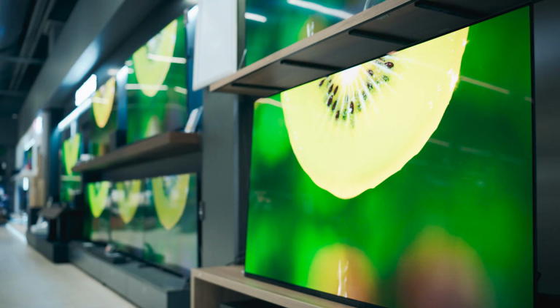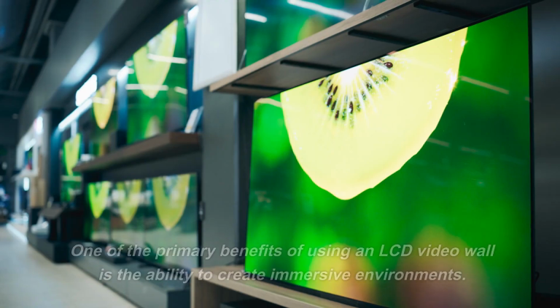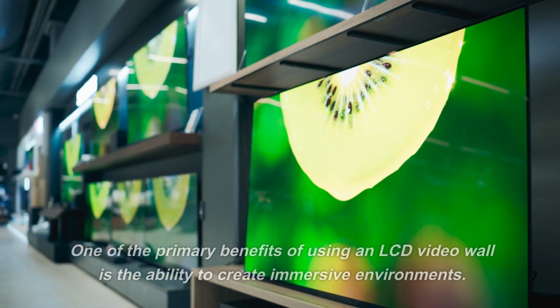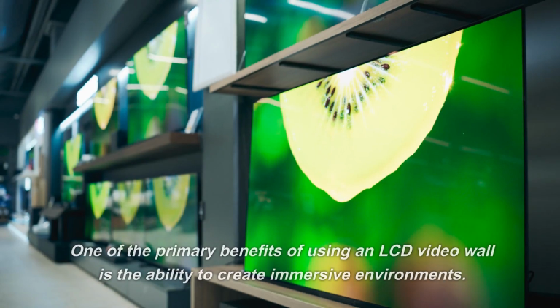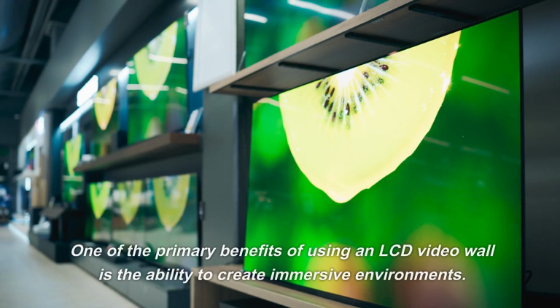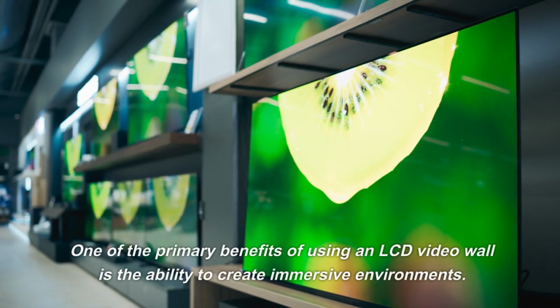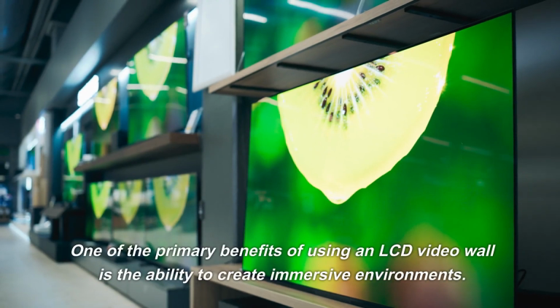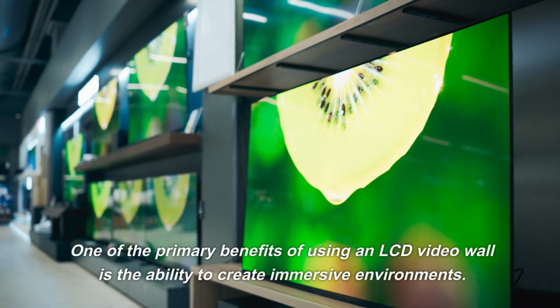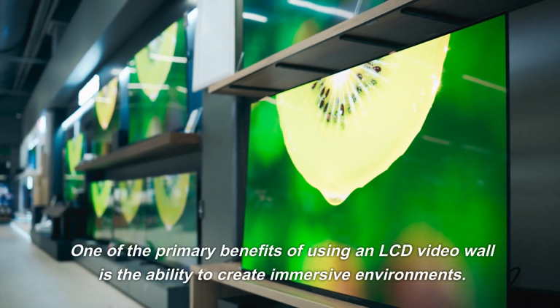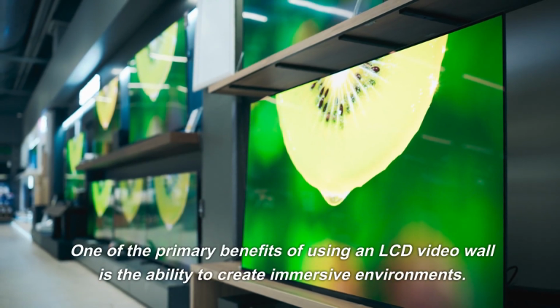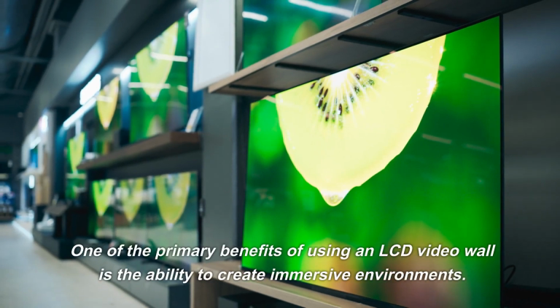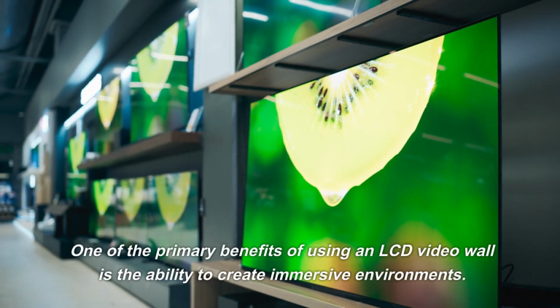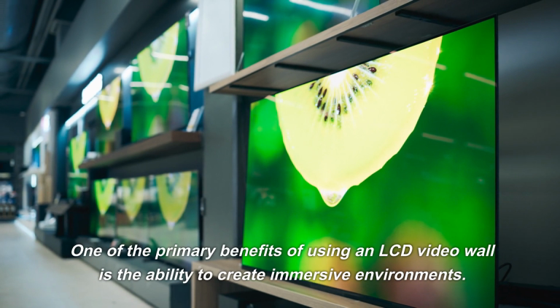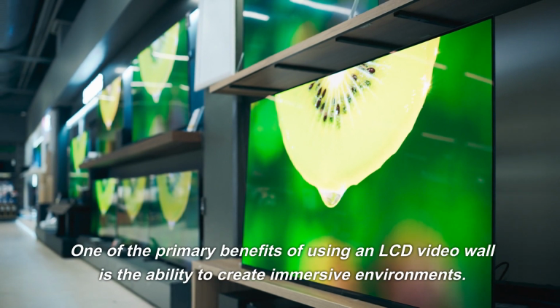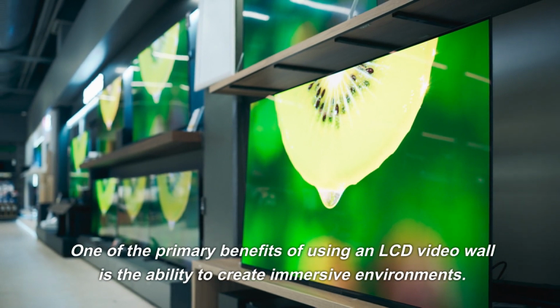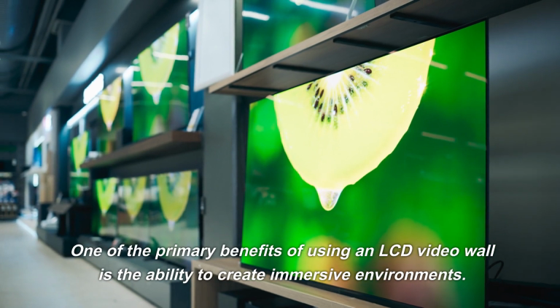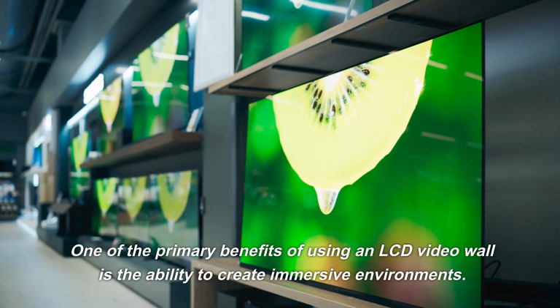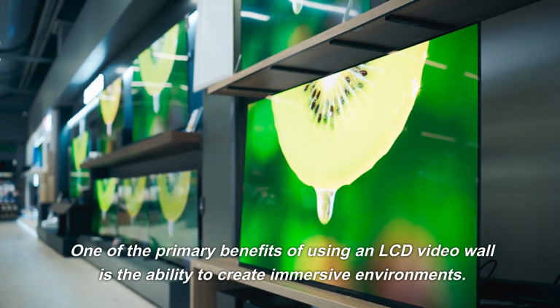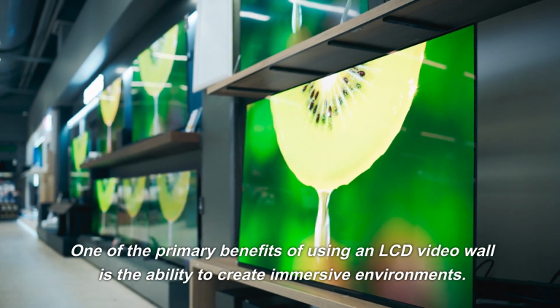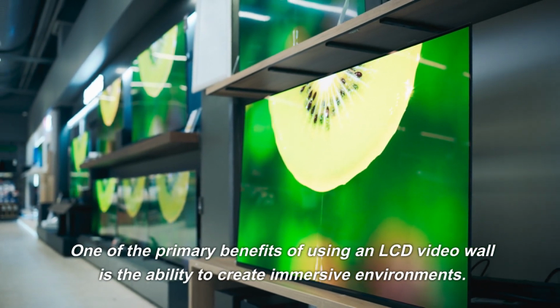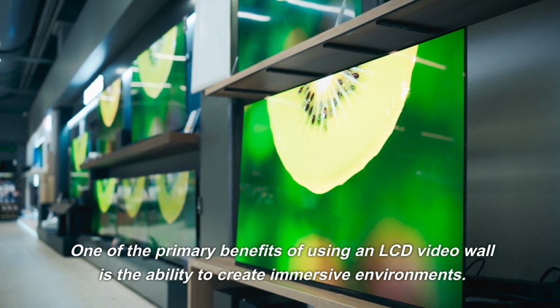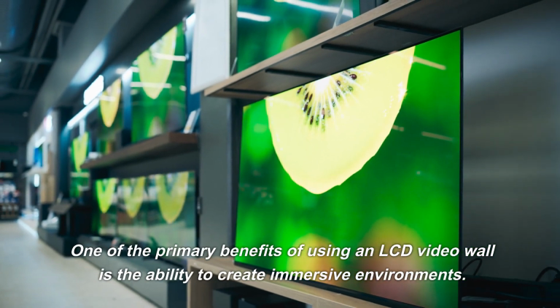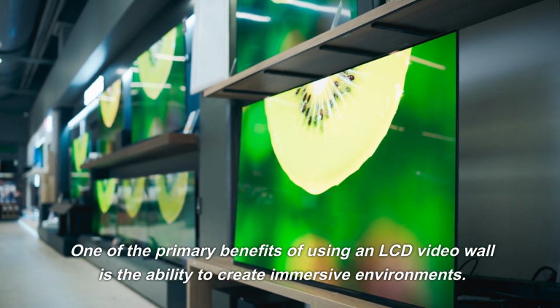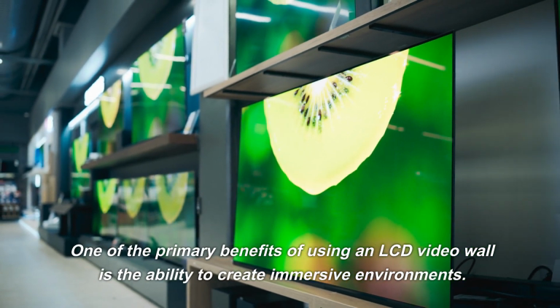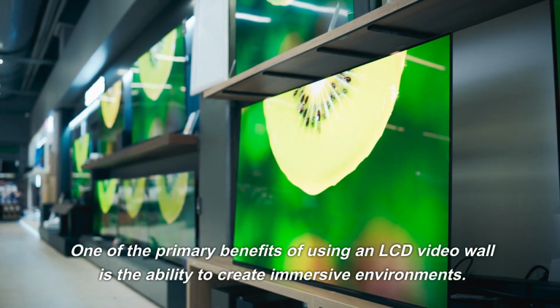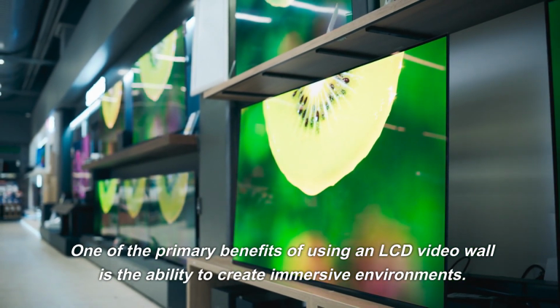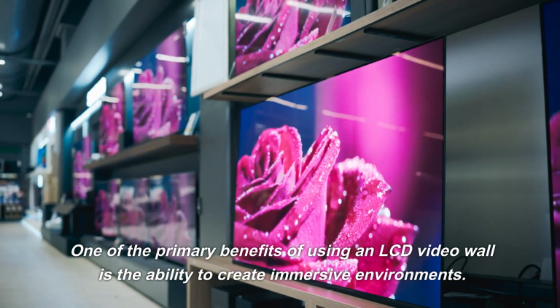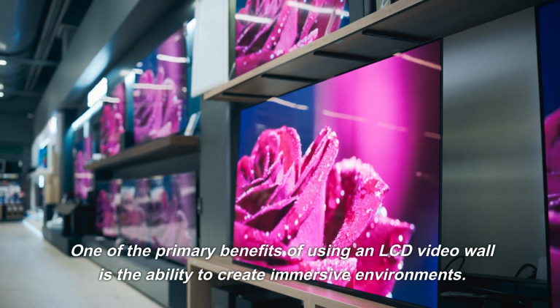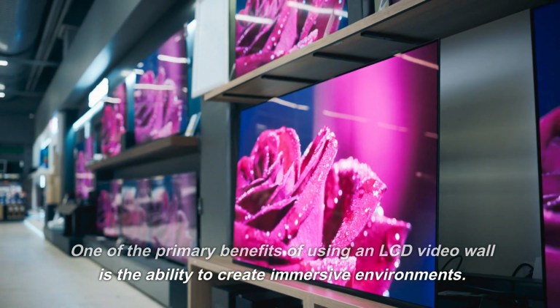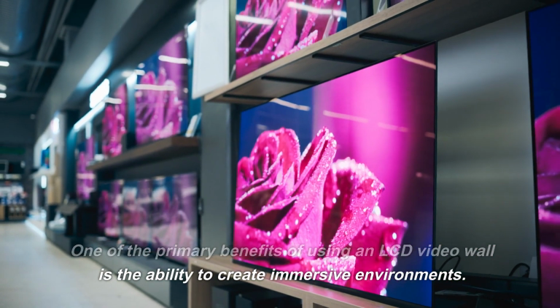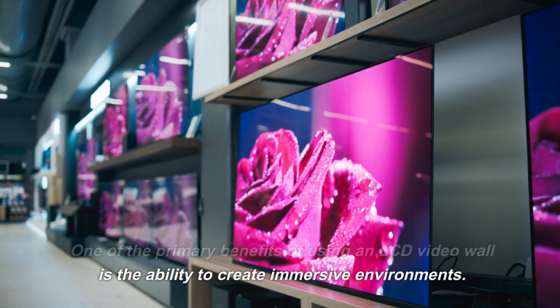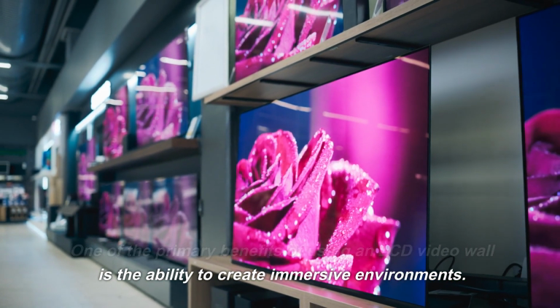One of the primary benefits of using an LCD video wall is the ability to create immersive environments.